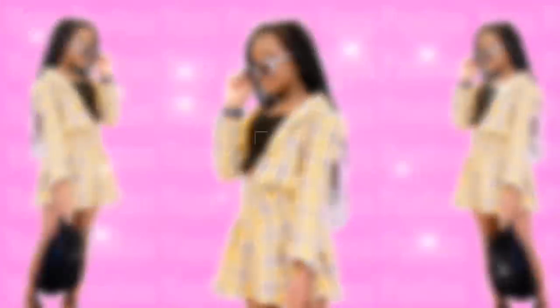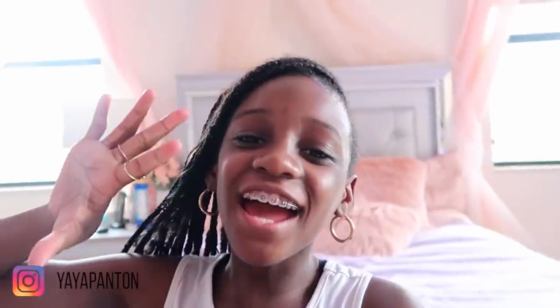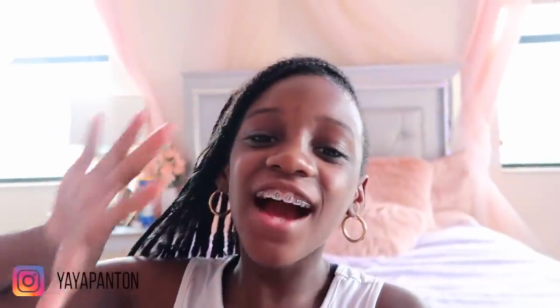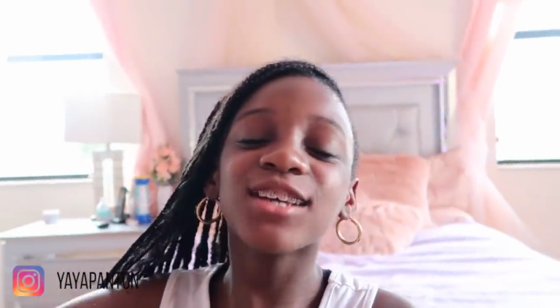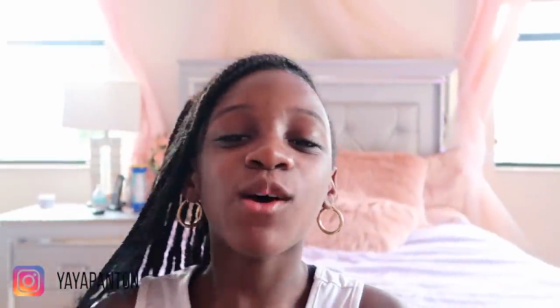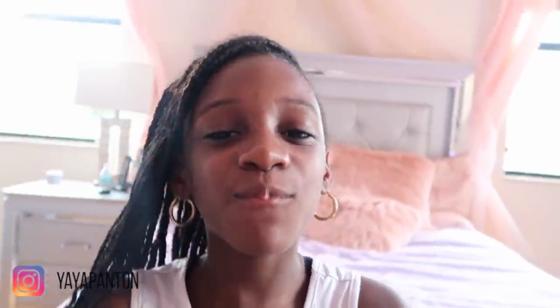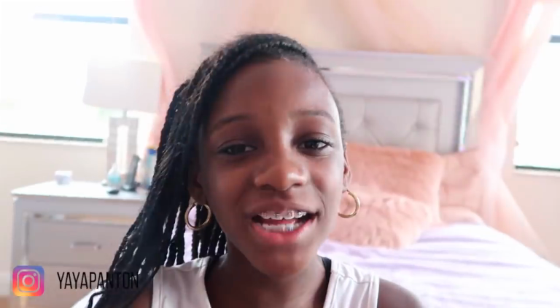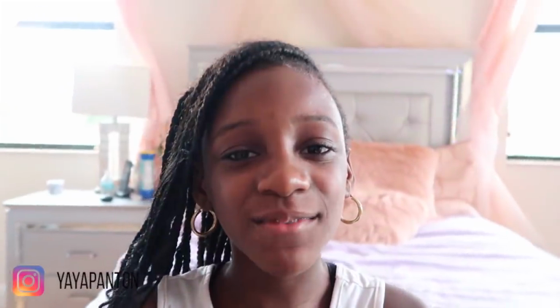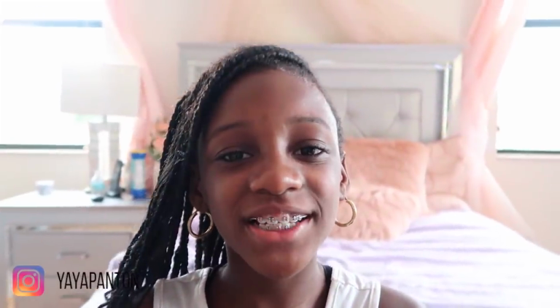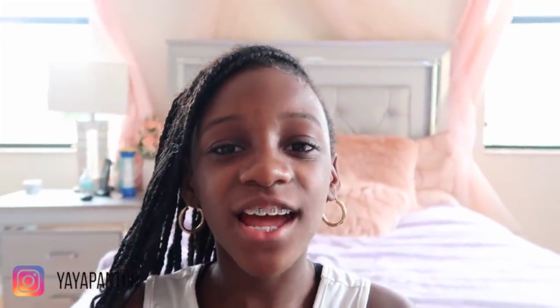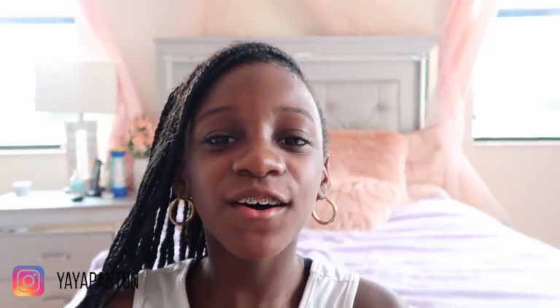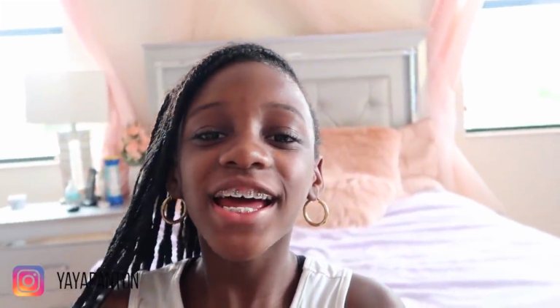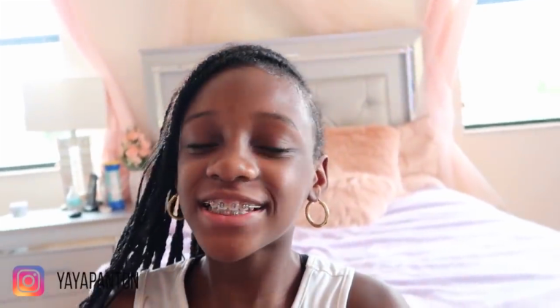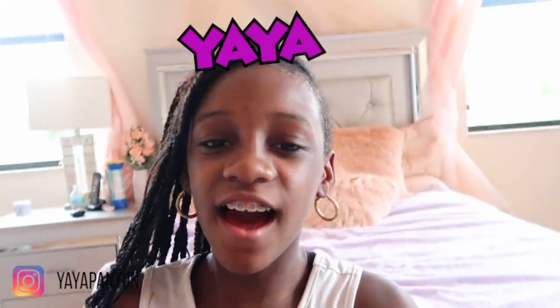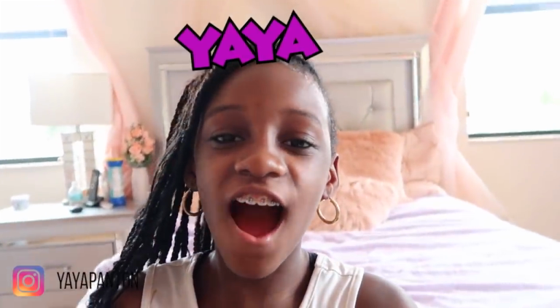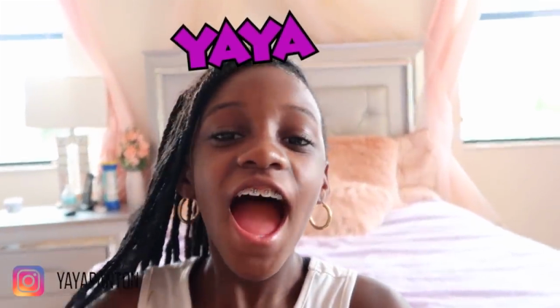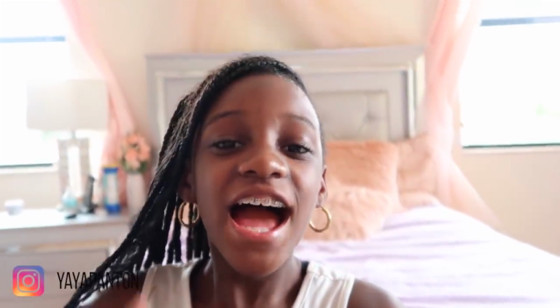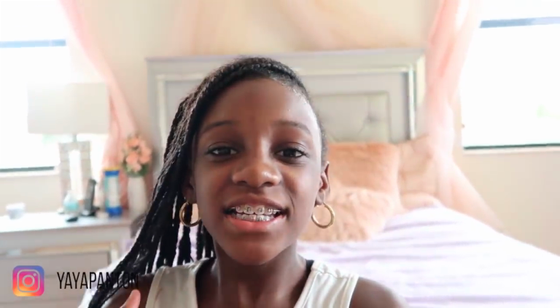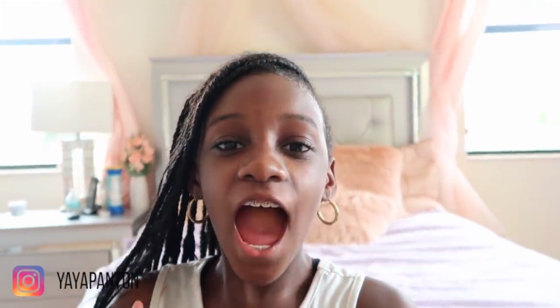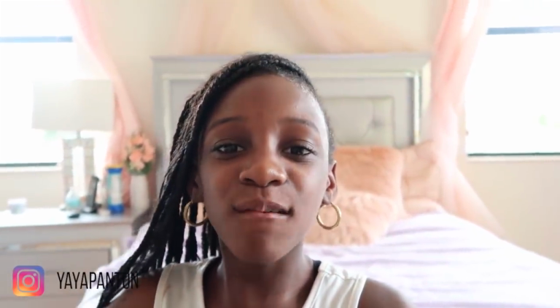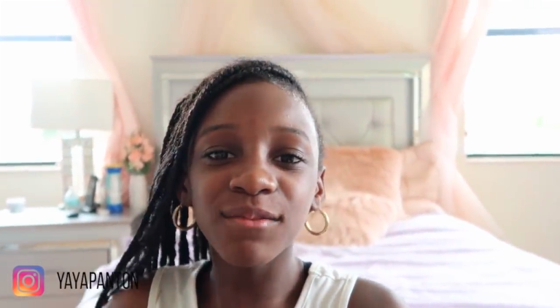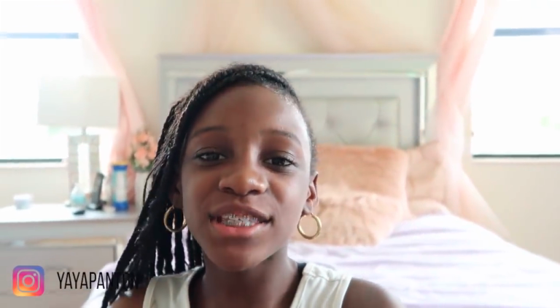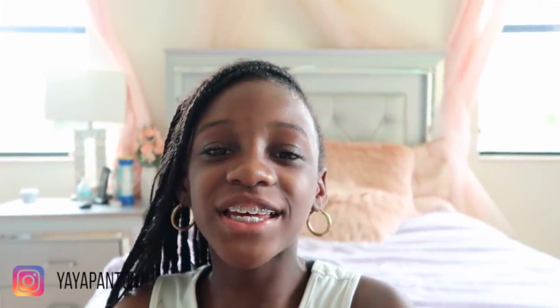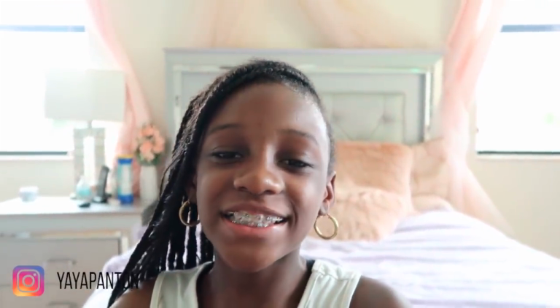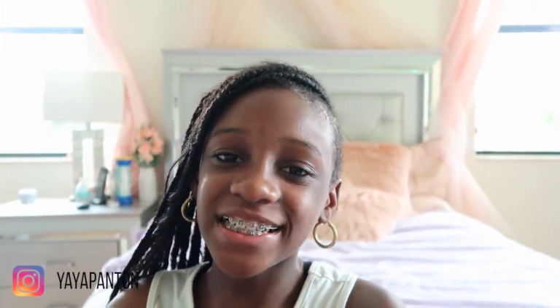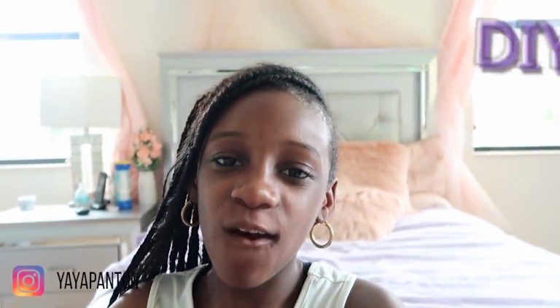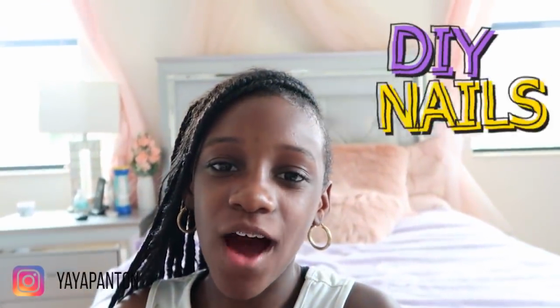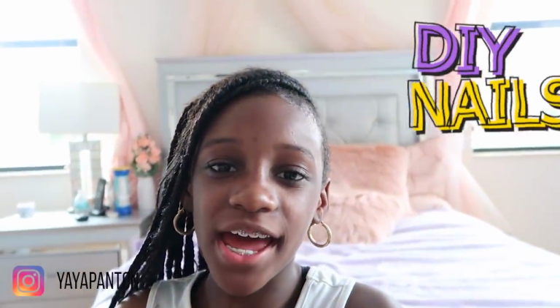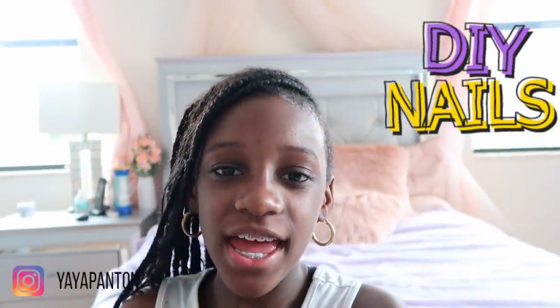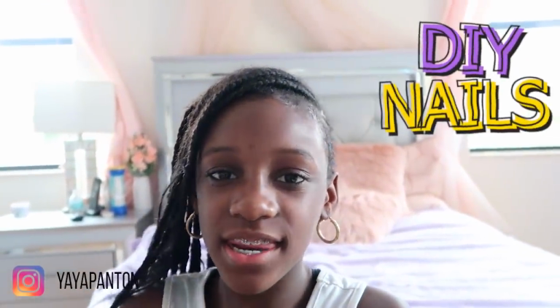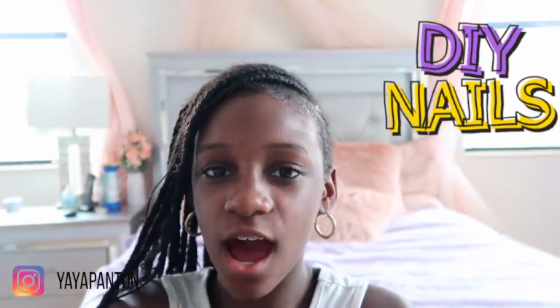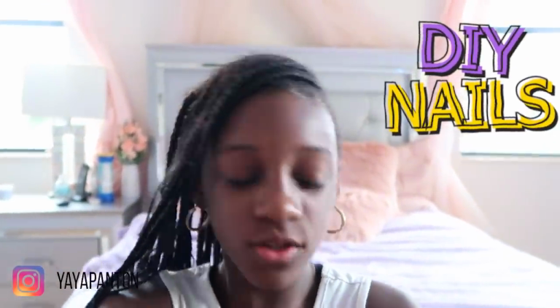Hey guys, welcome back to my channel. It's Yaya. And today I'm going to be doing a DIY press-on nails tutorial.